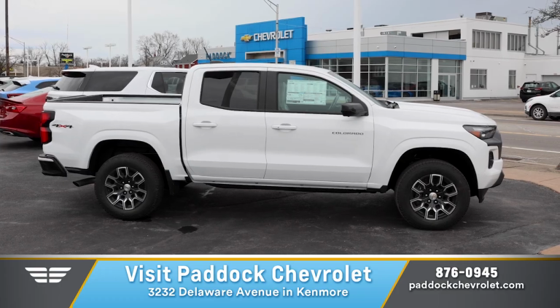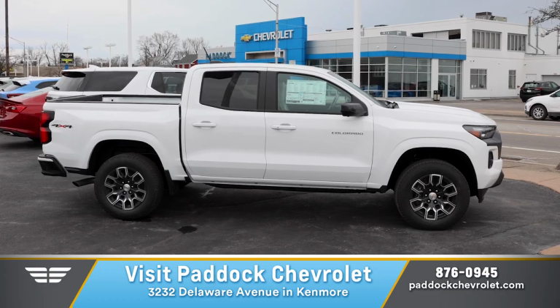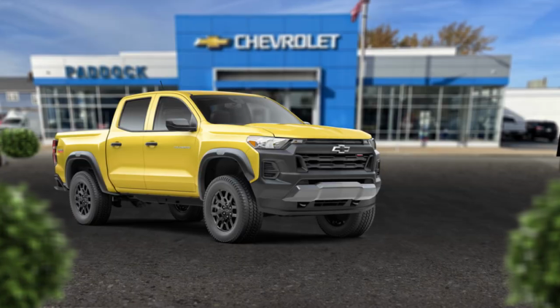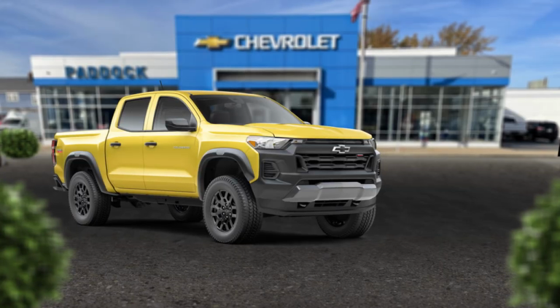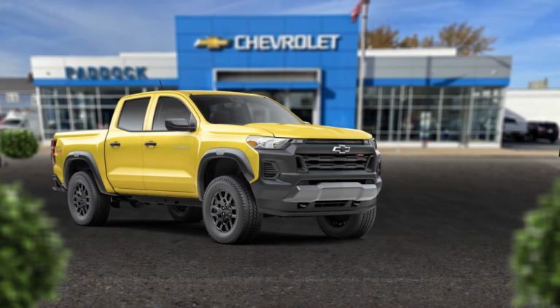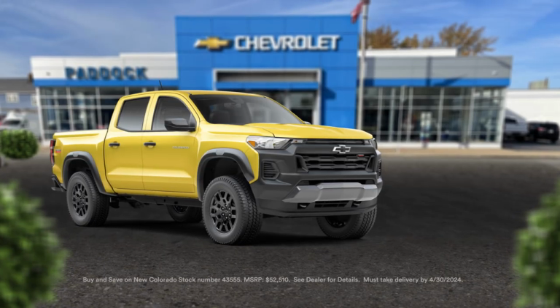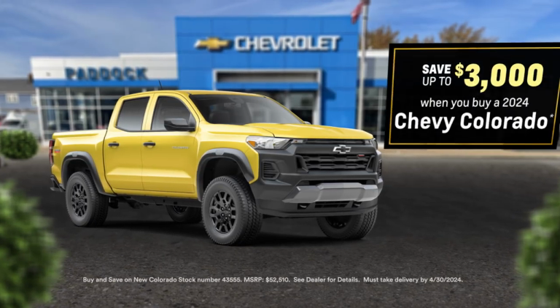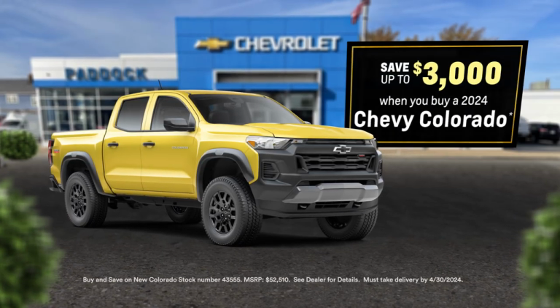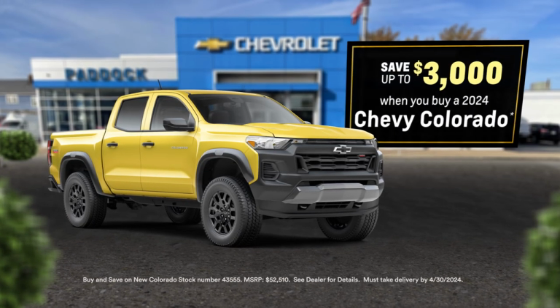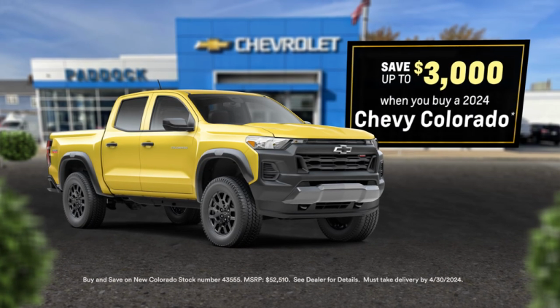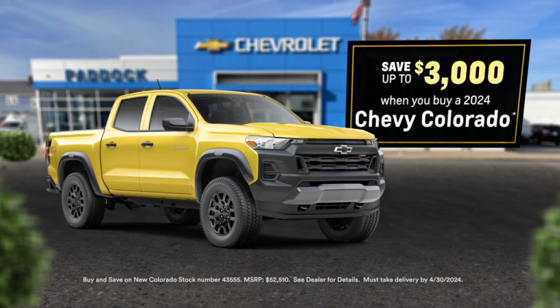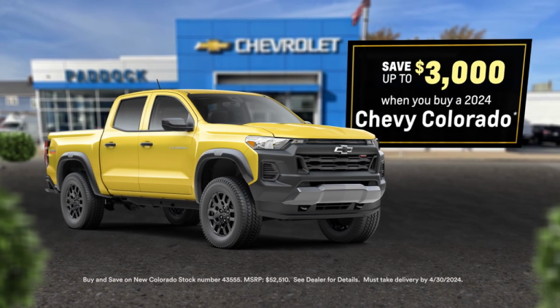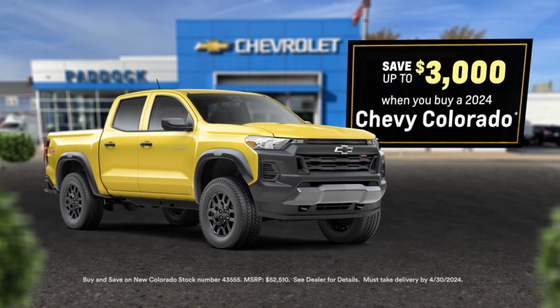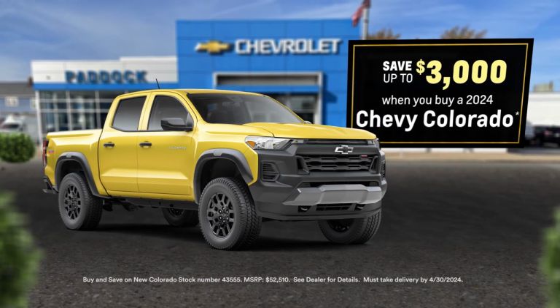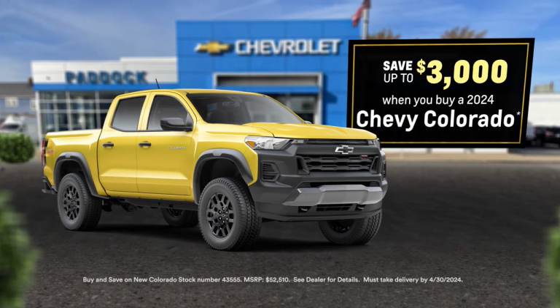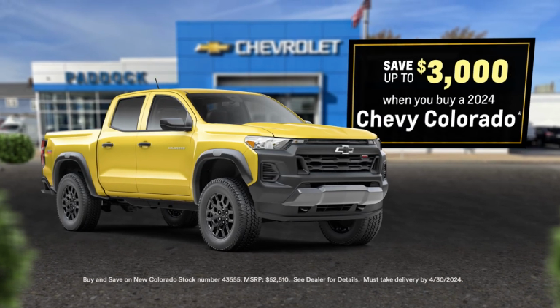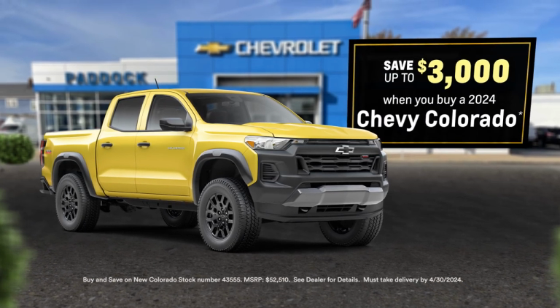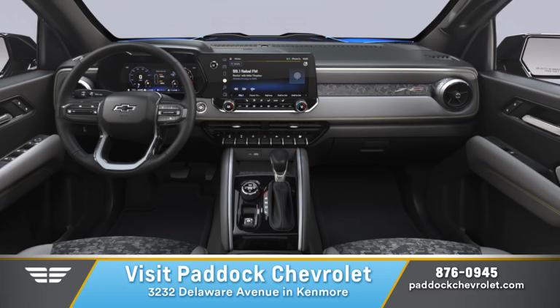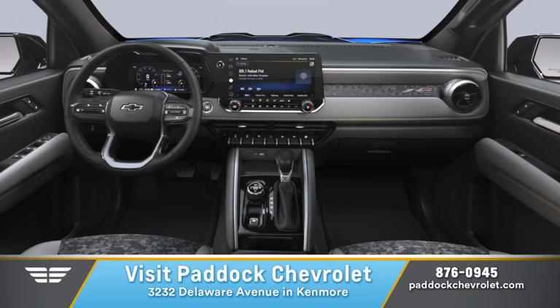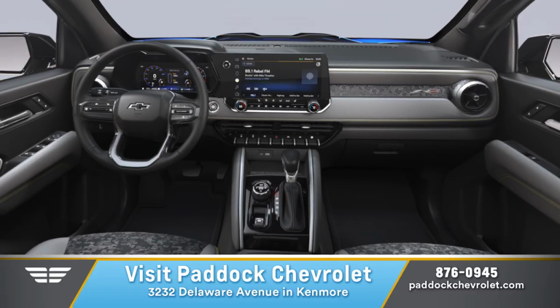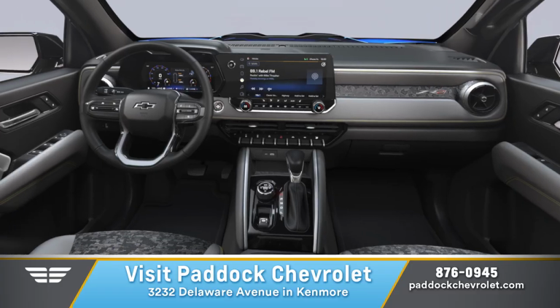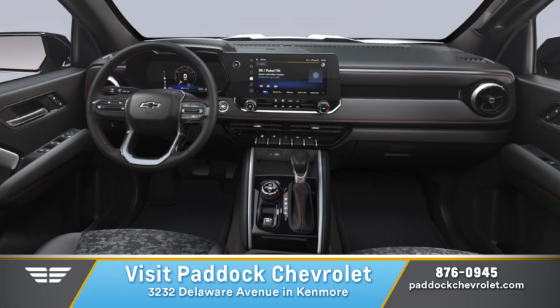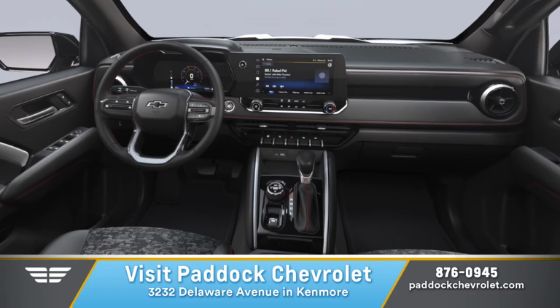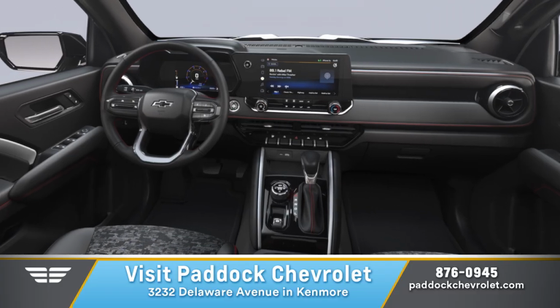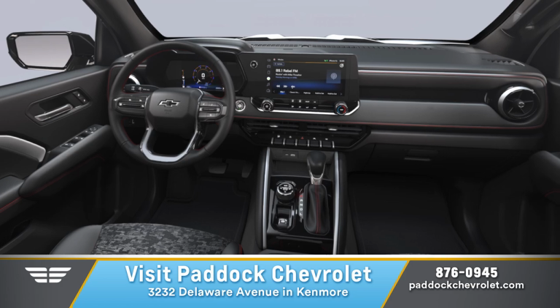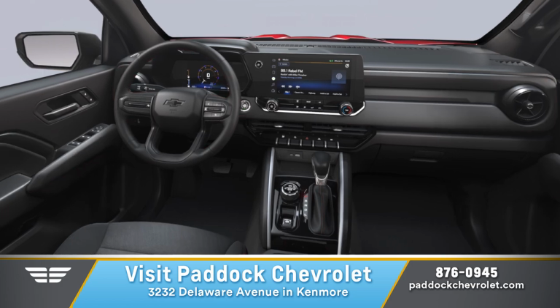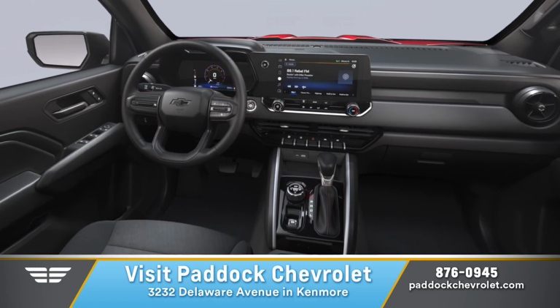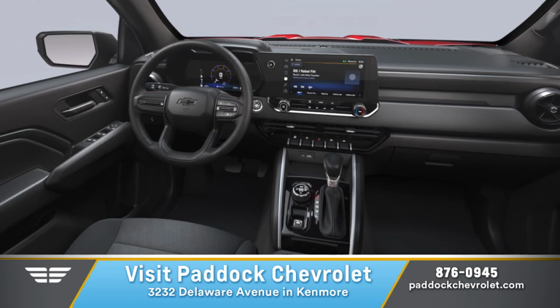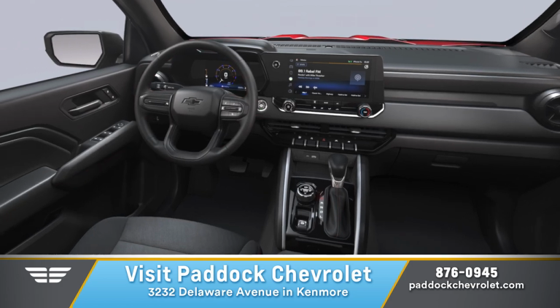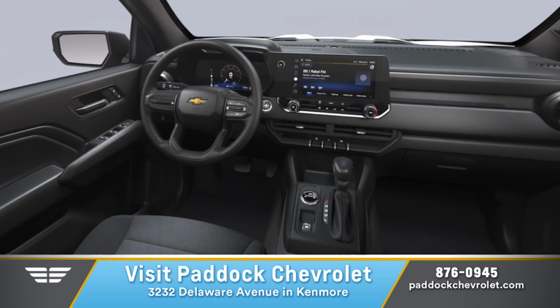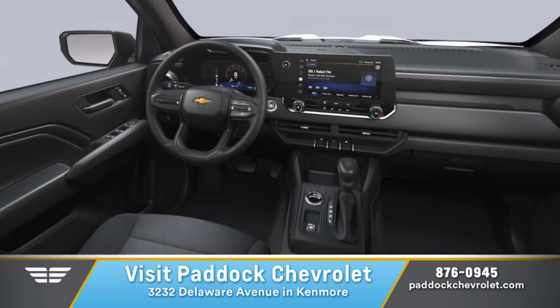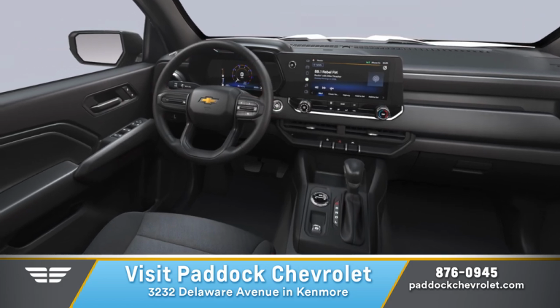Right now, buy and save up to $3,000. Paddock has the selection of trims, packages, and colors ready to drive home today.